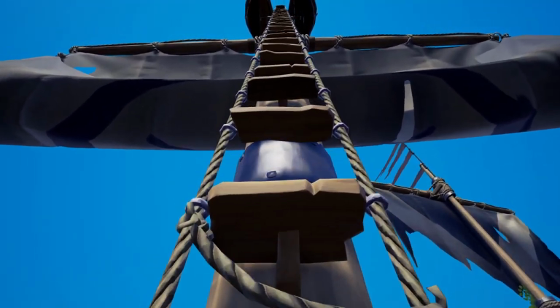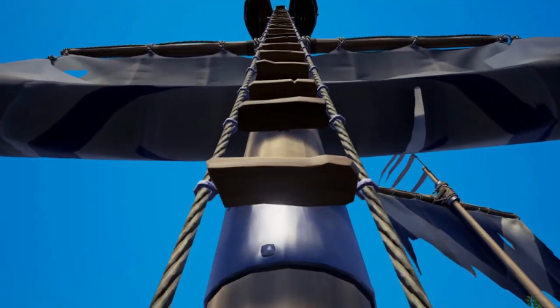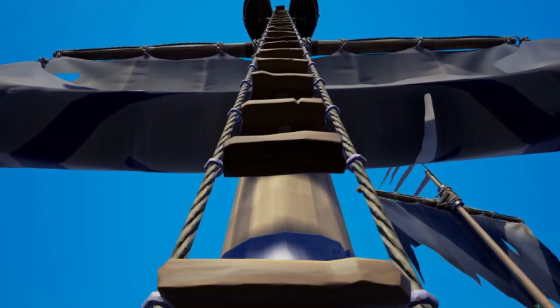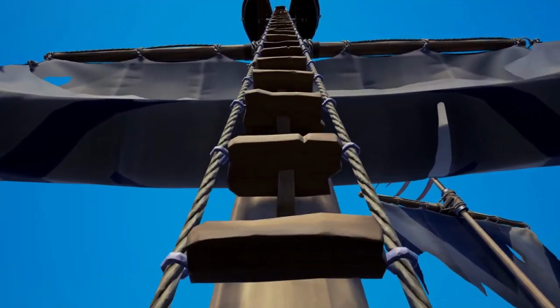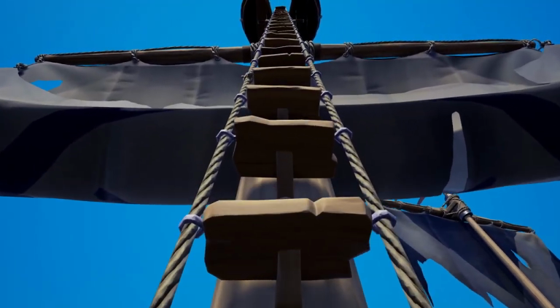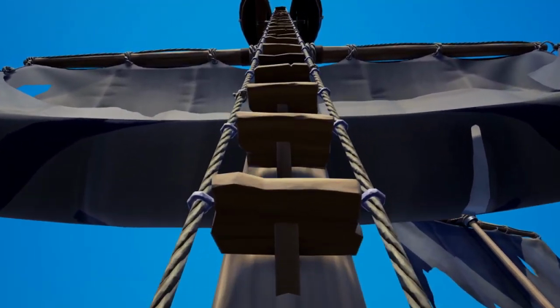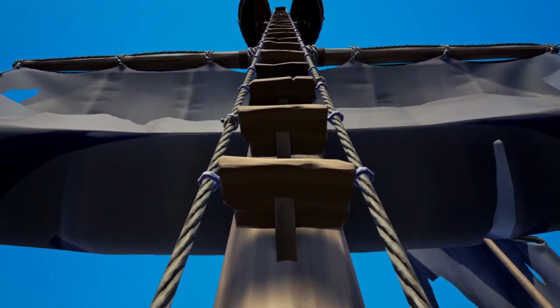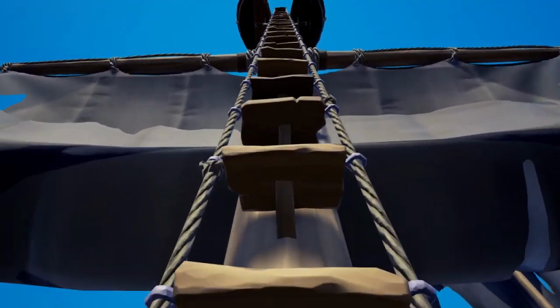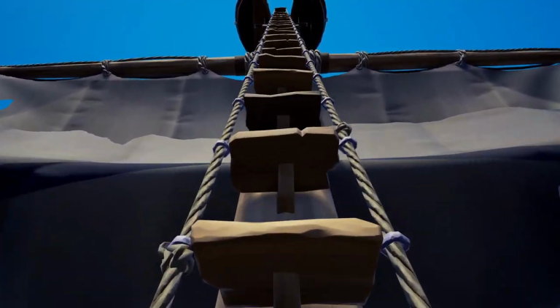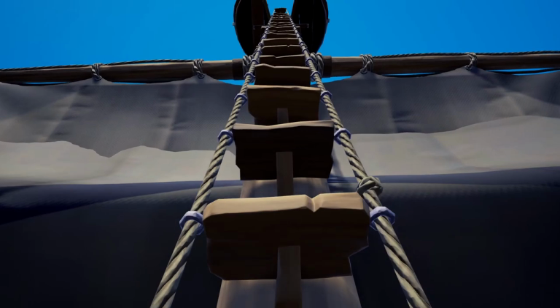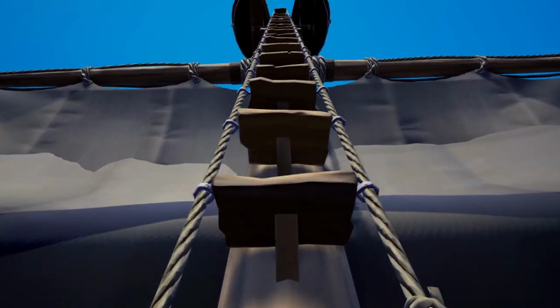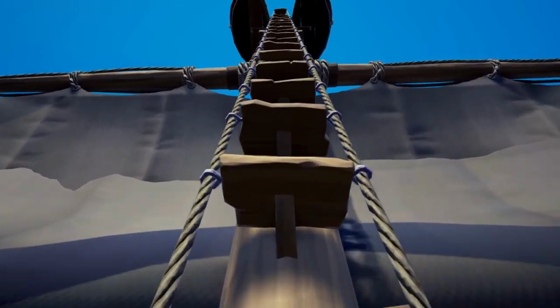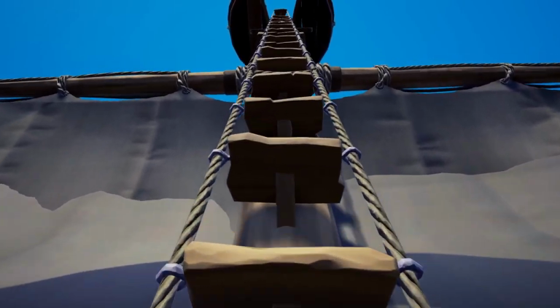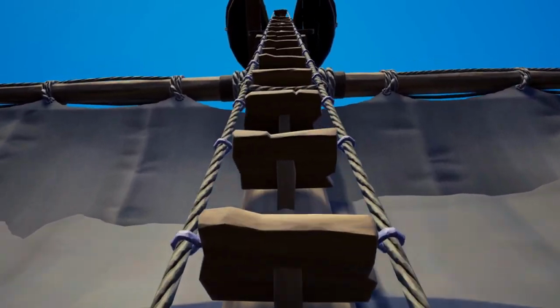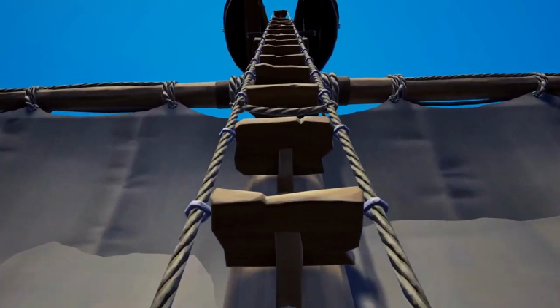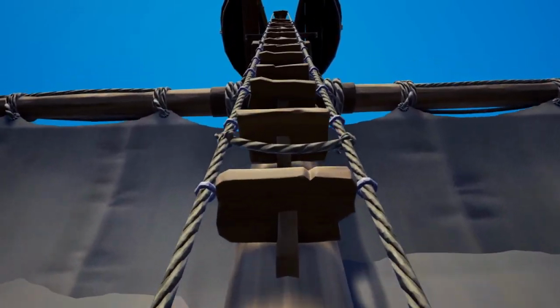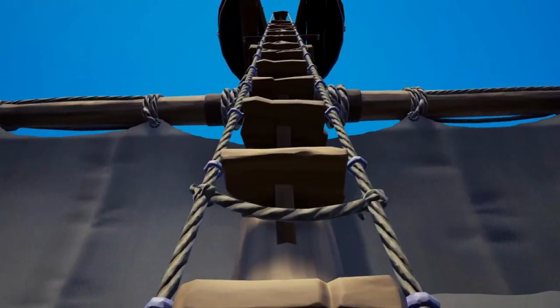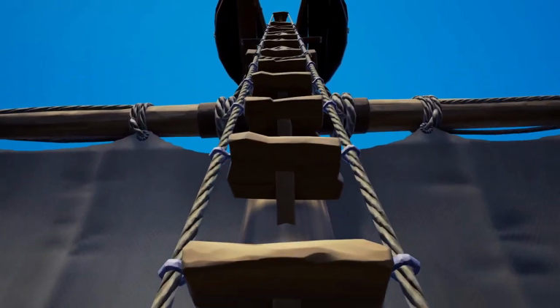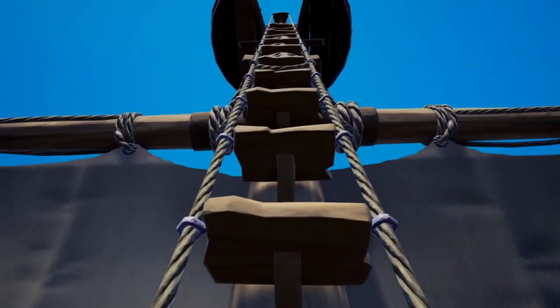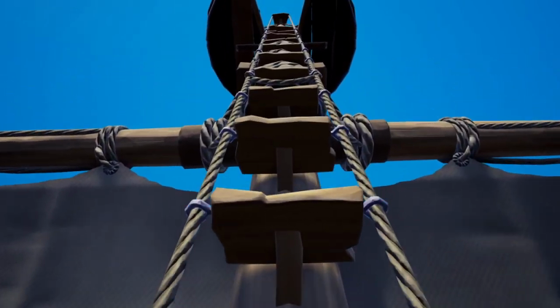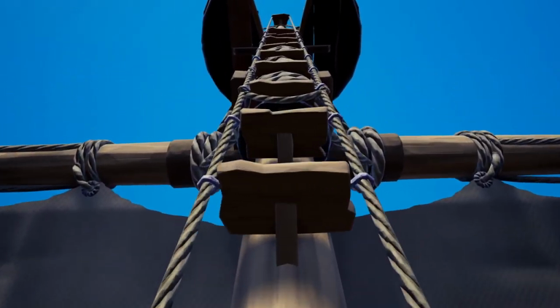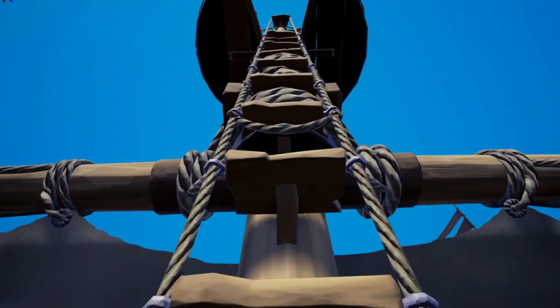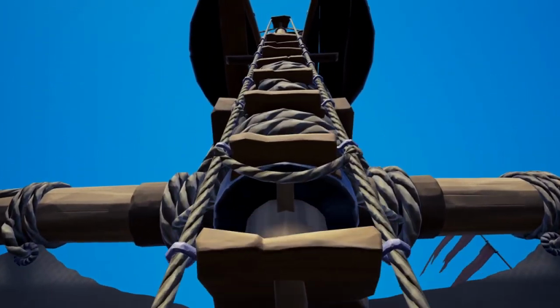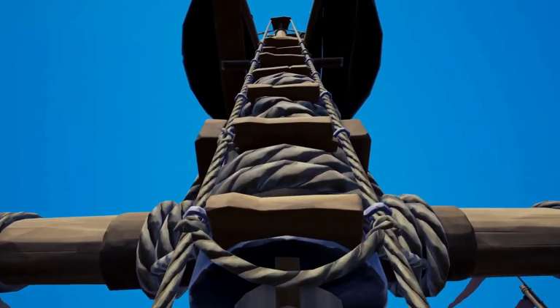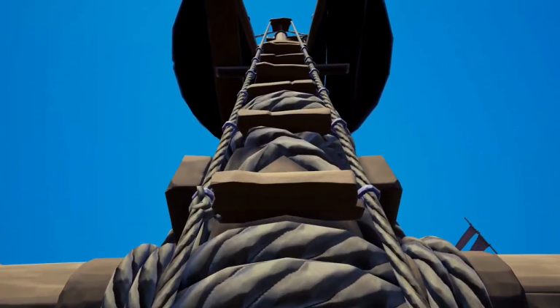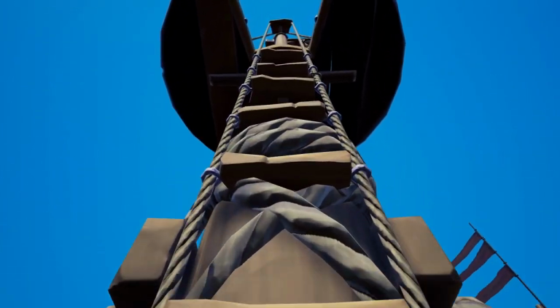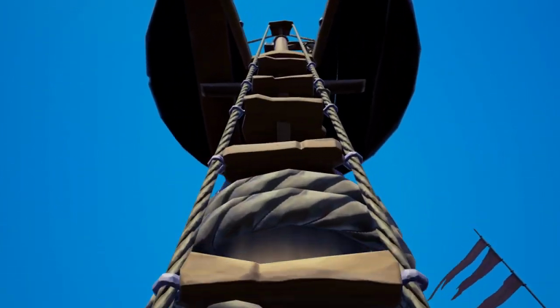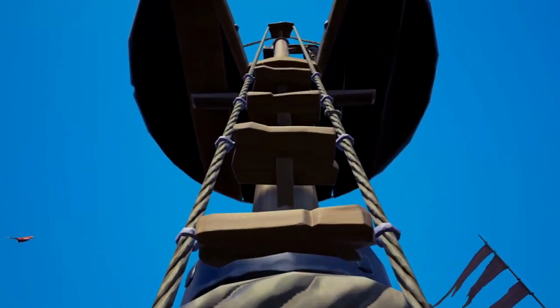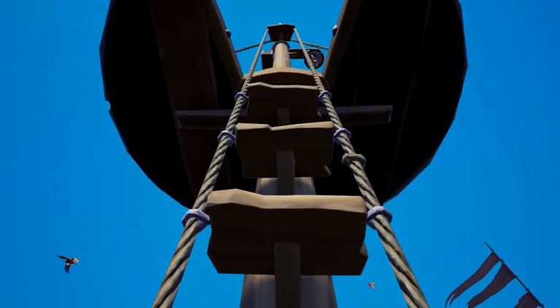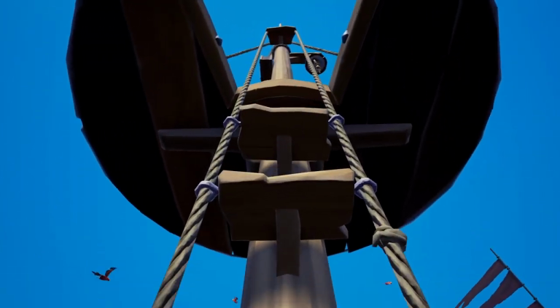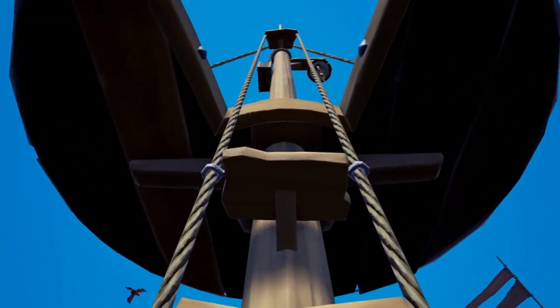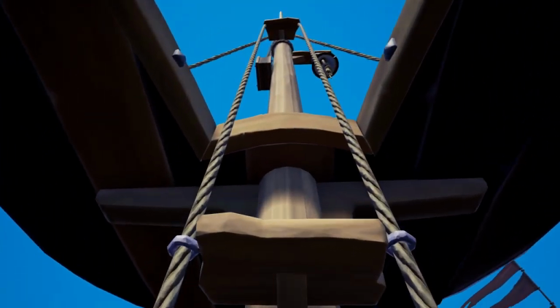For the next location you're just going to want to turn around, climb to the top of the crow's nest, and then once you get up there, the book will be on the railing.